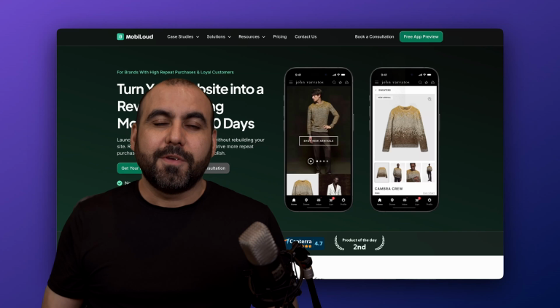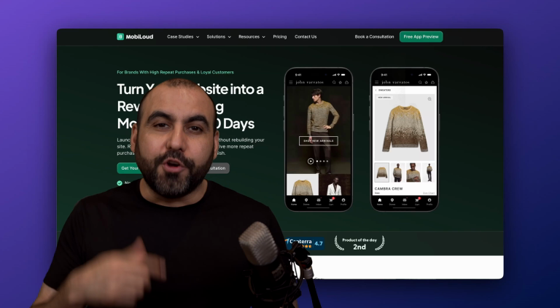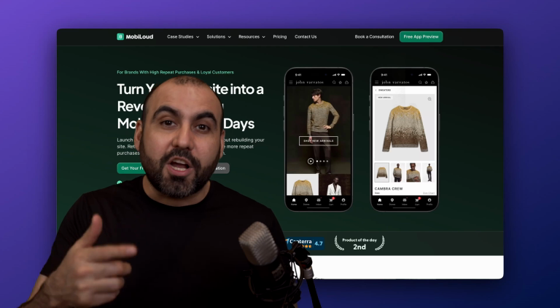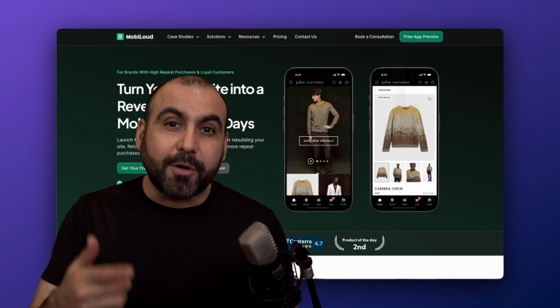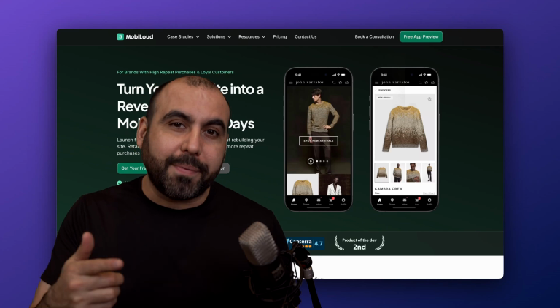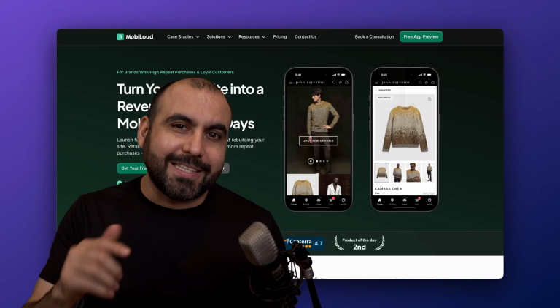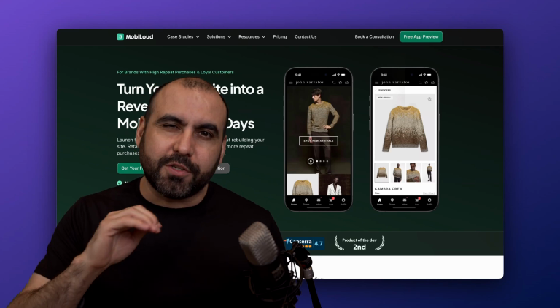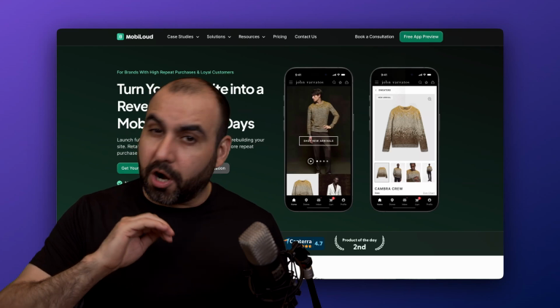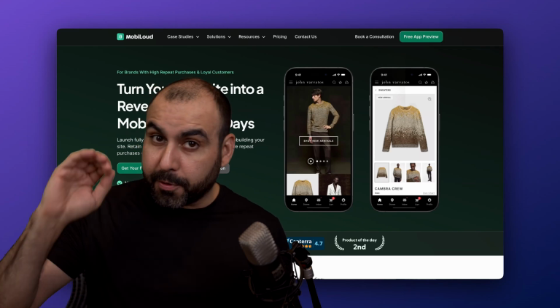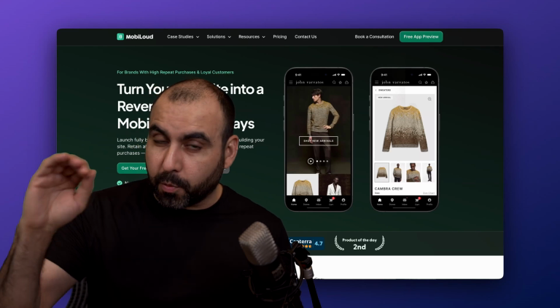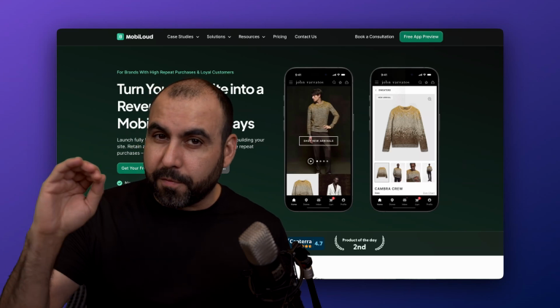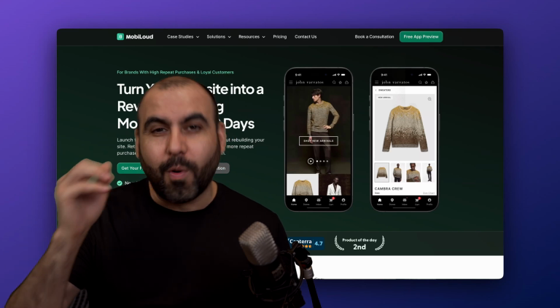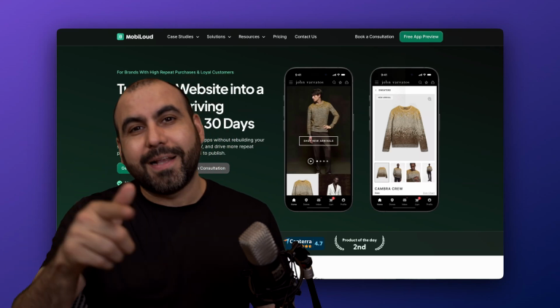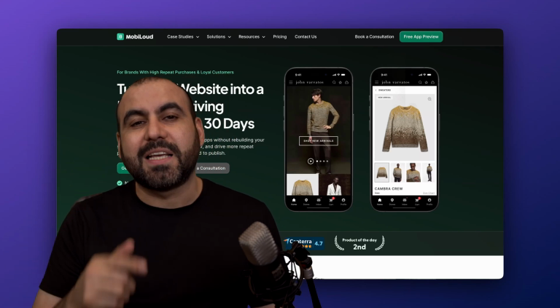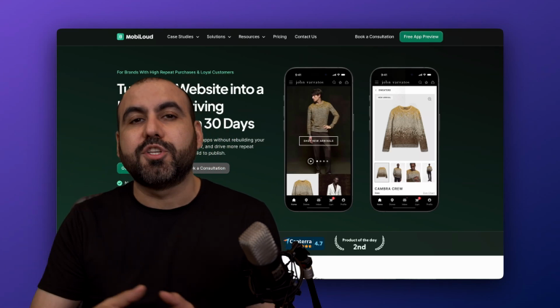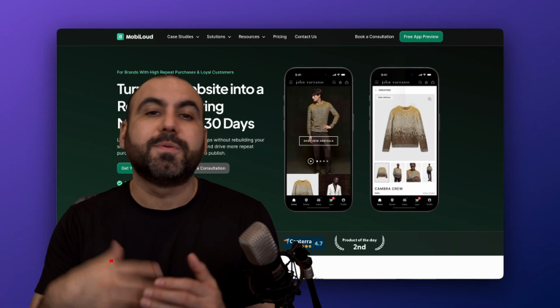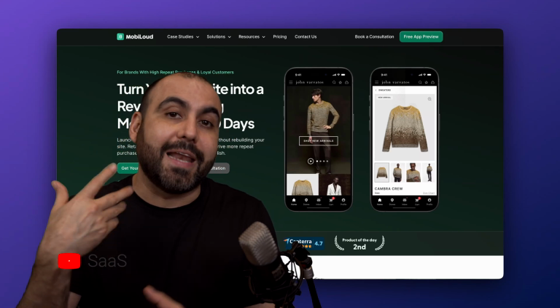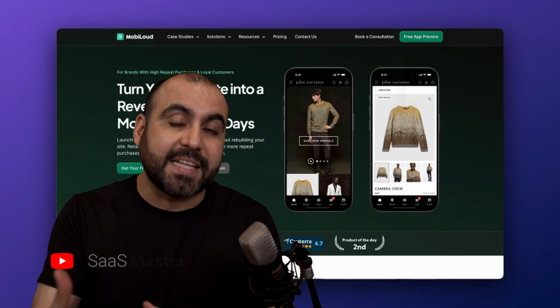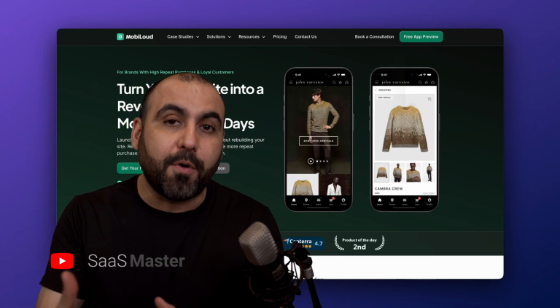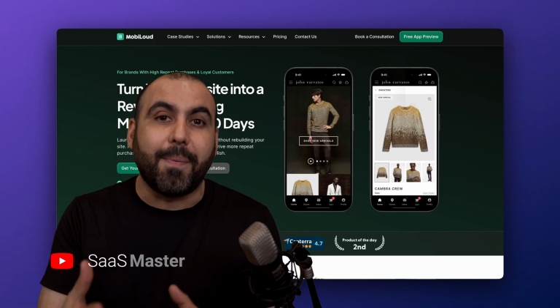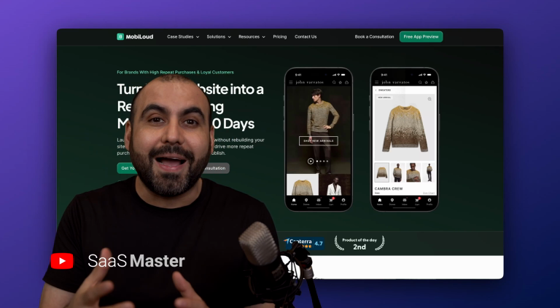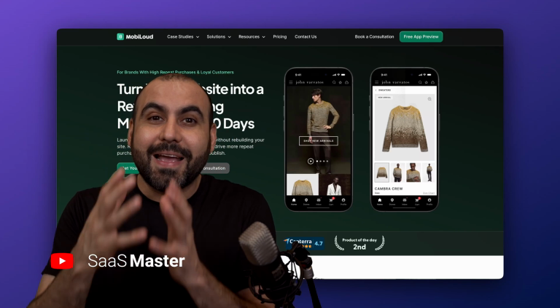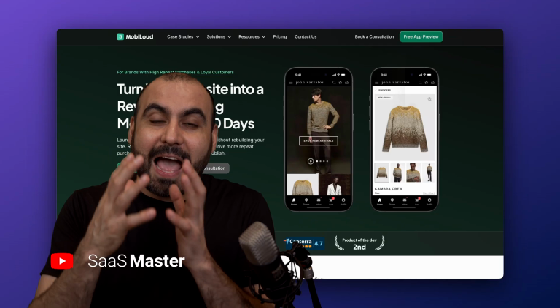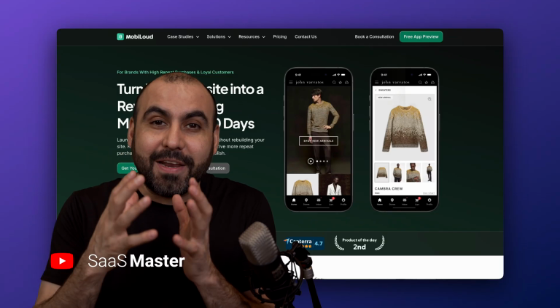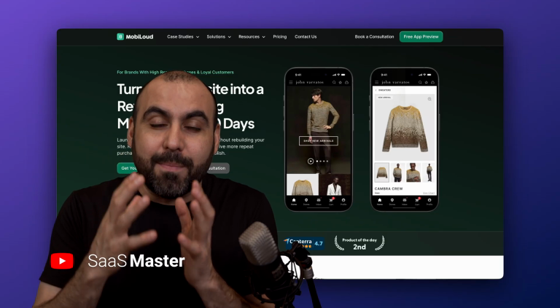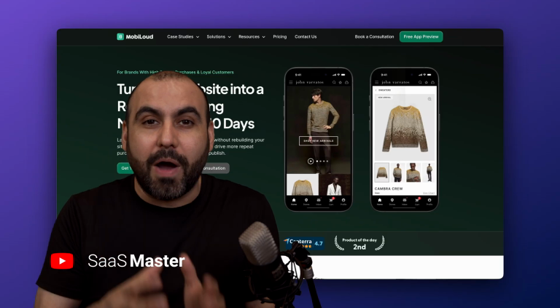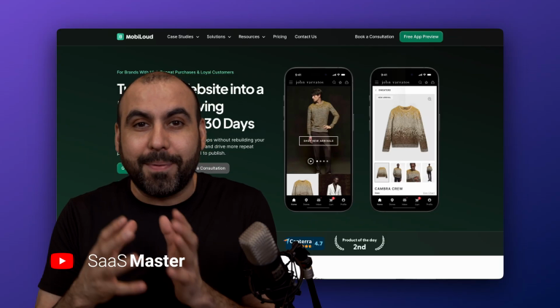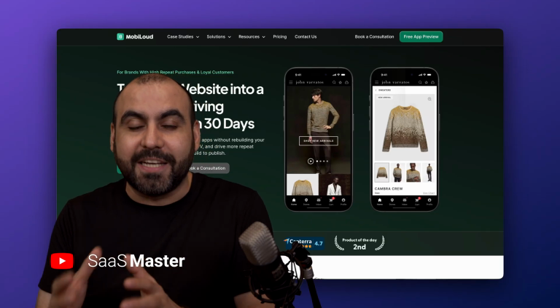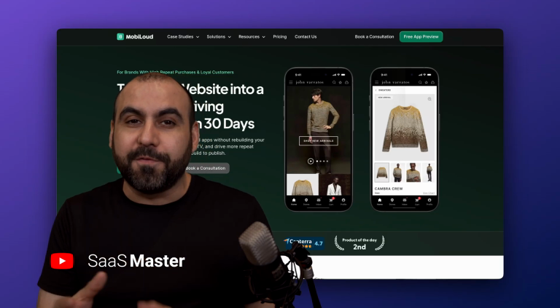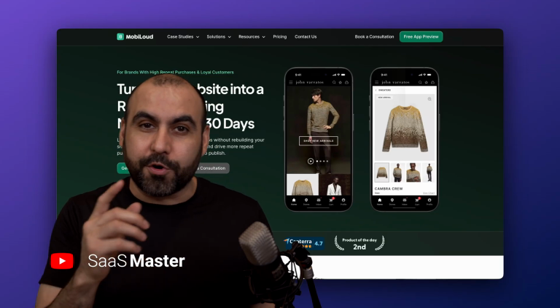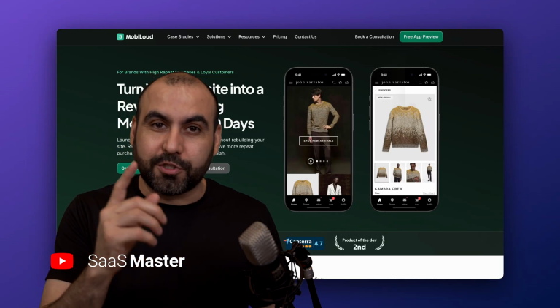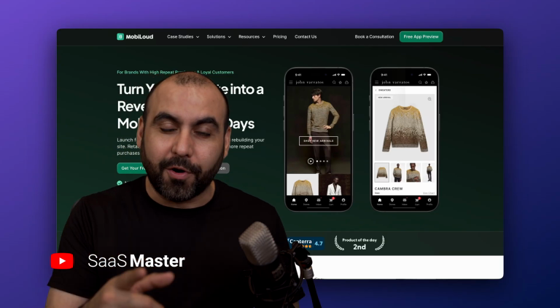Your e-commerce website sales are up through the roof. It's time to jump to the next level by having a mobile application for your store.